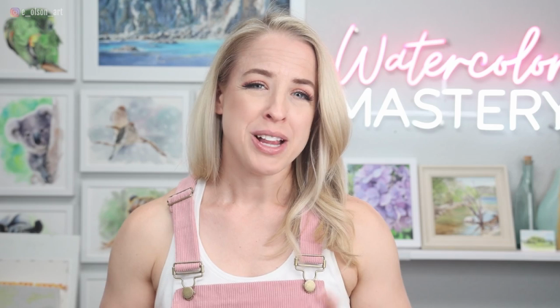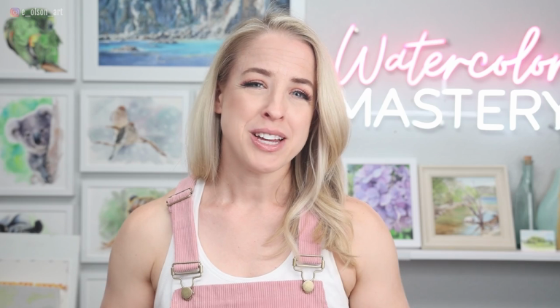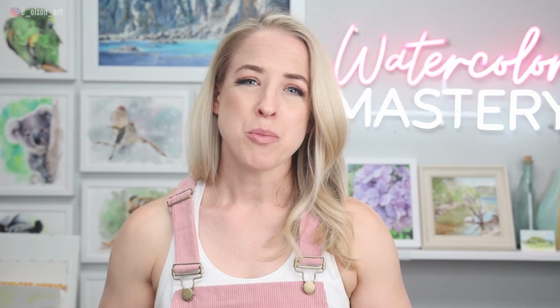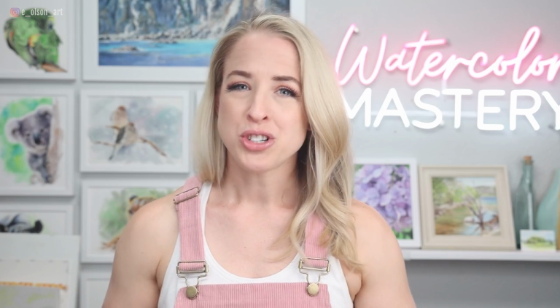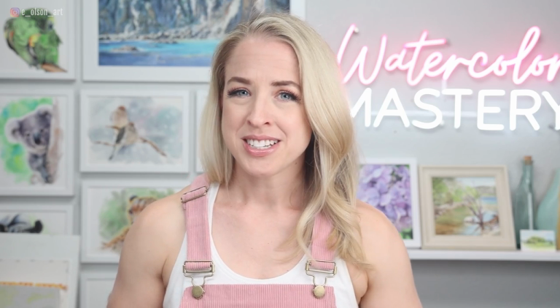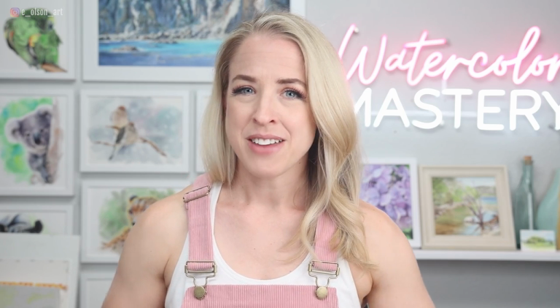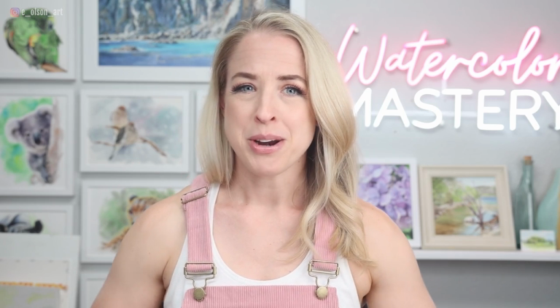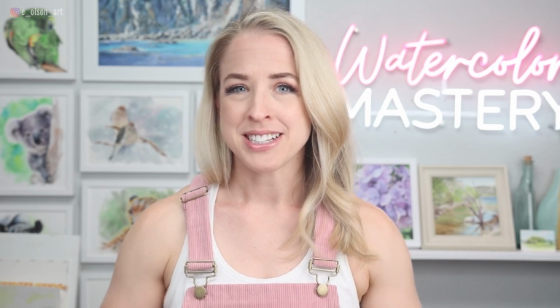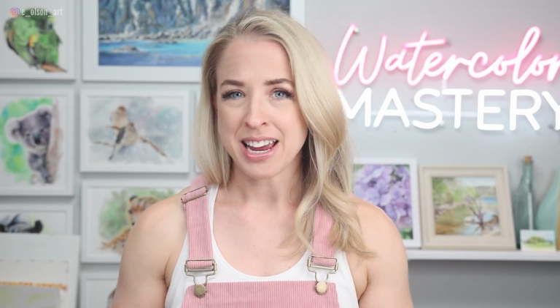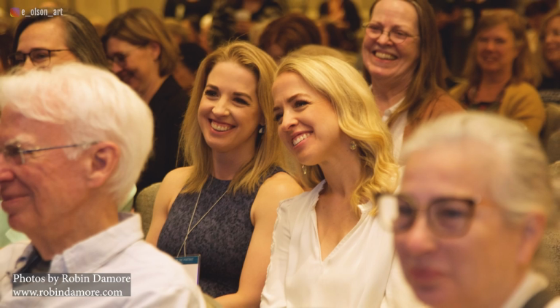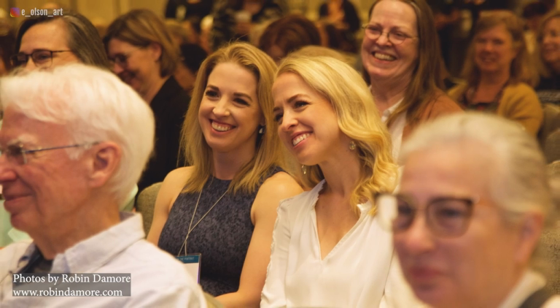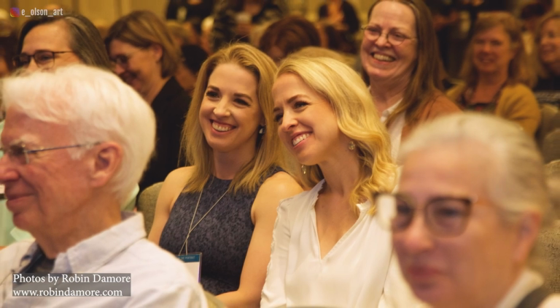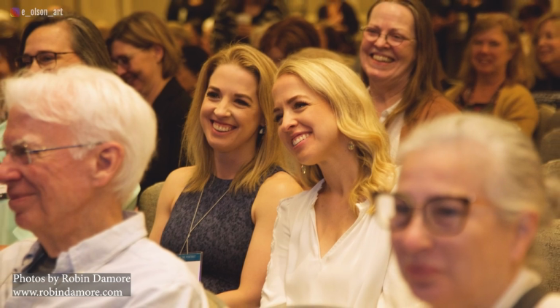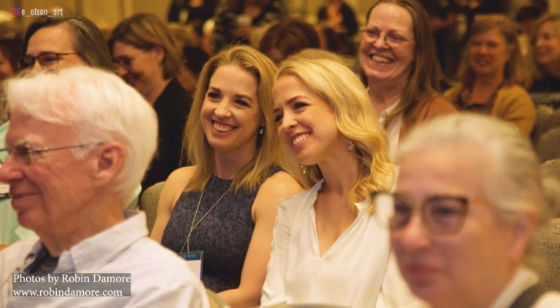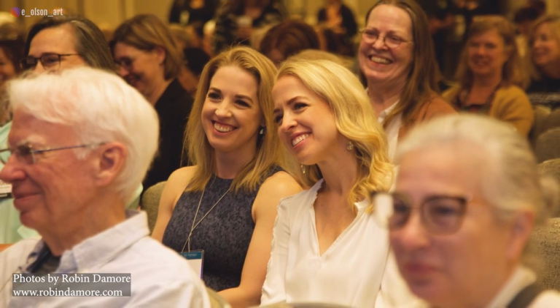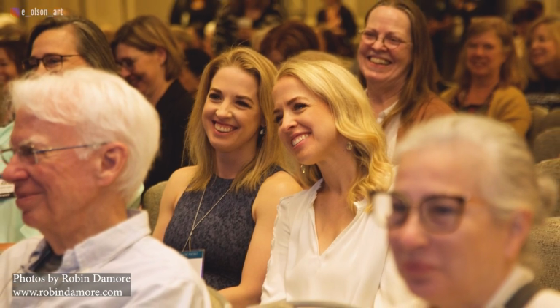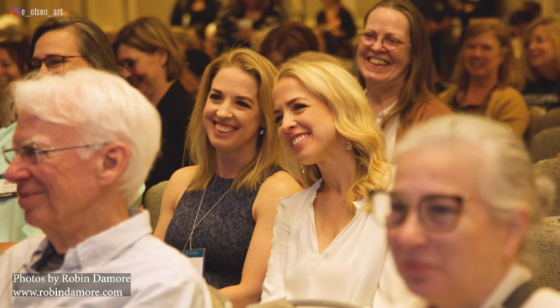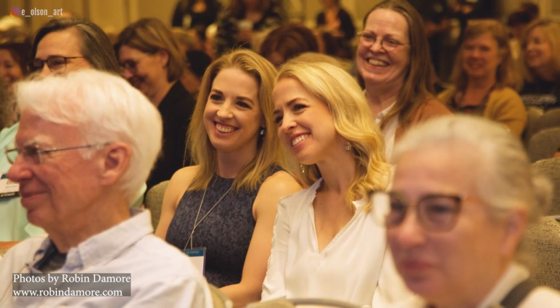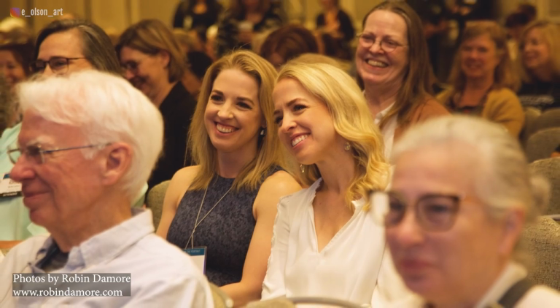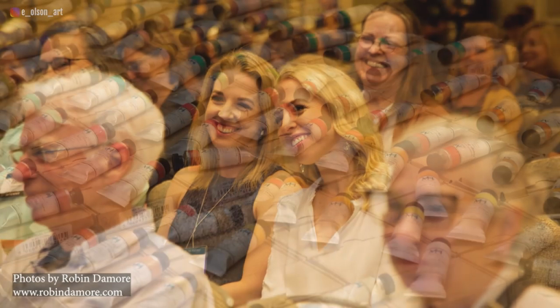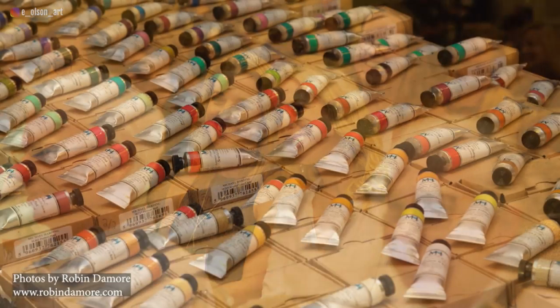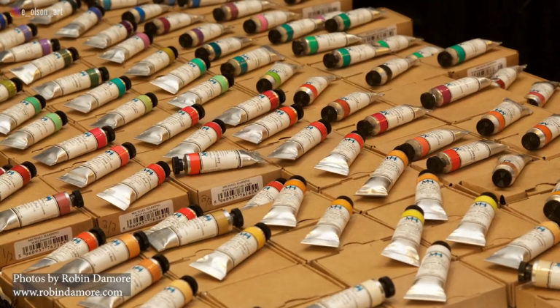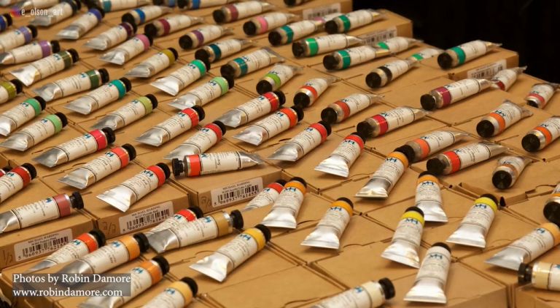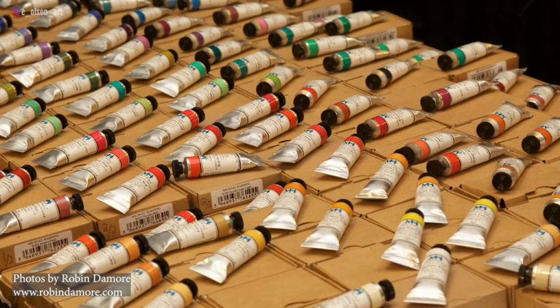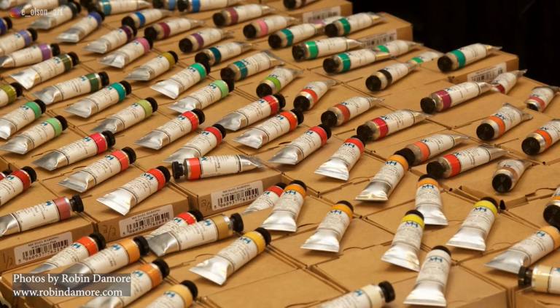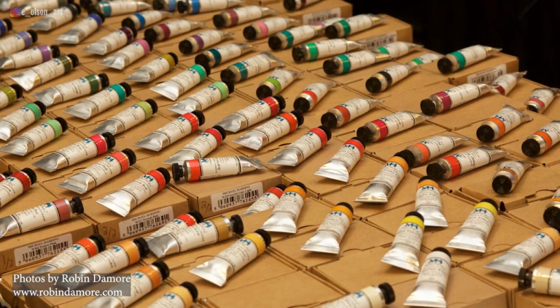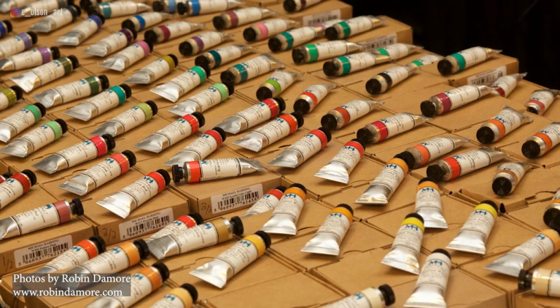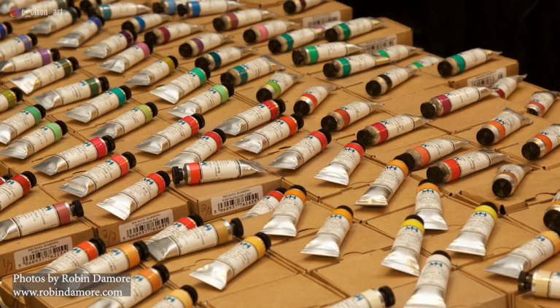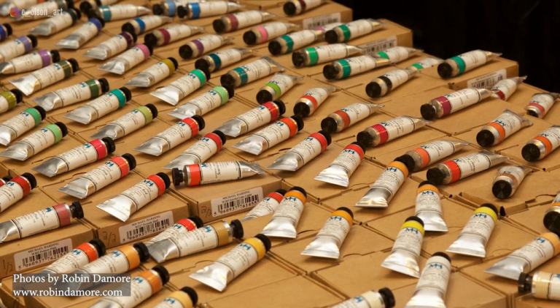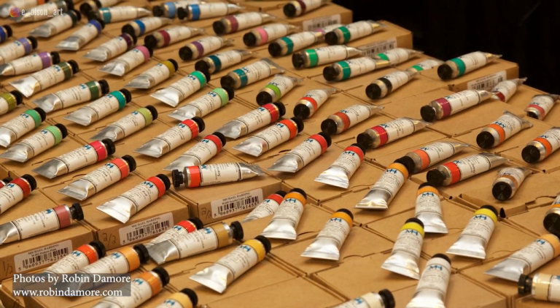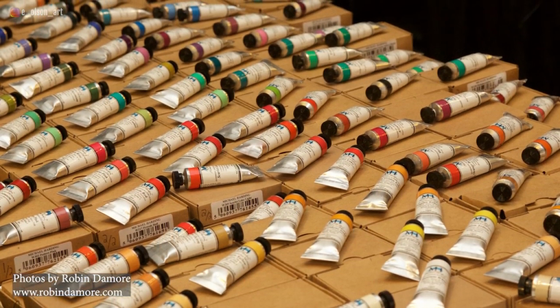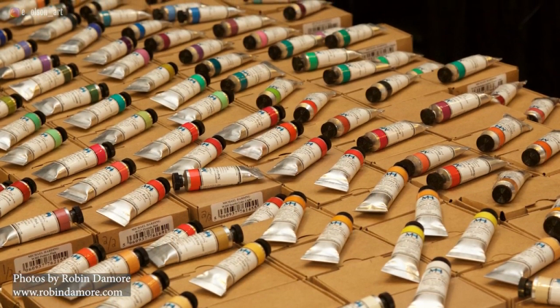While I was at the Portrait Society of America's annual conference this past May, I made sure to grab some new watercolor paints from Michael Harding's table.